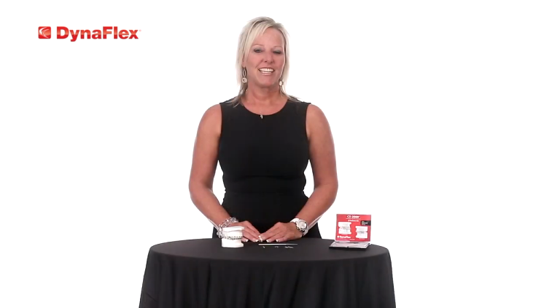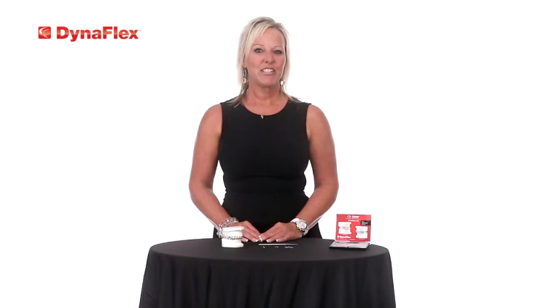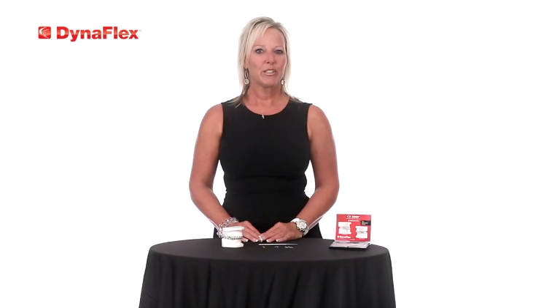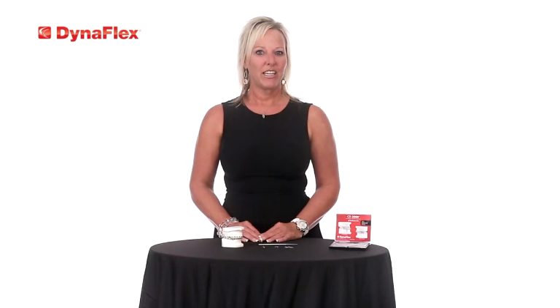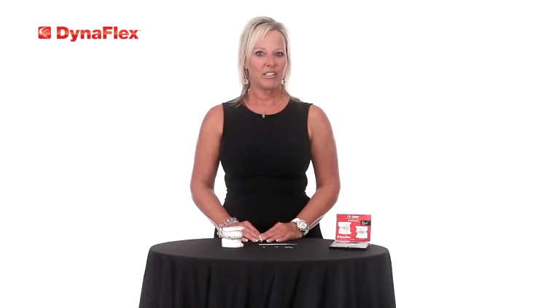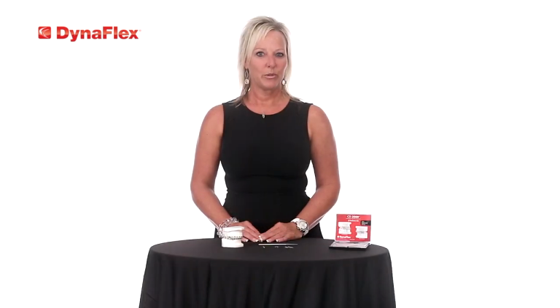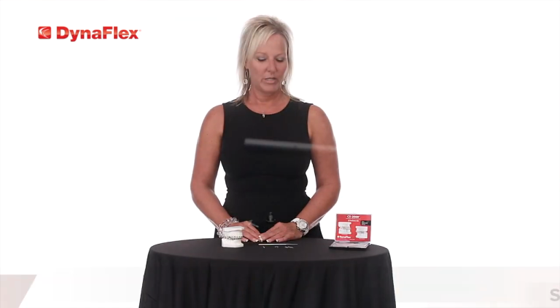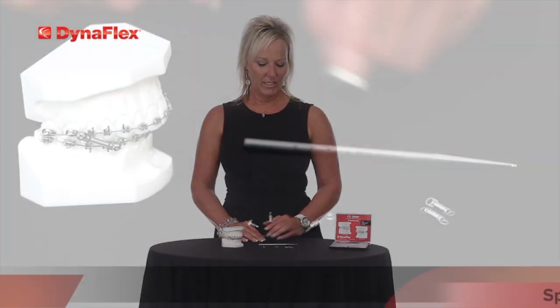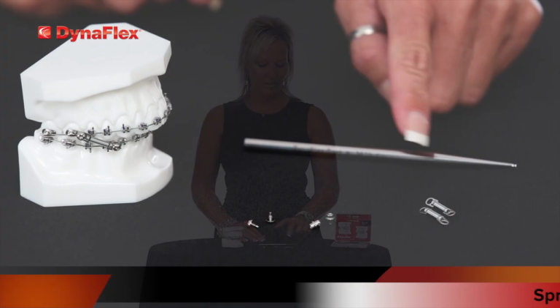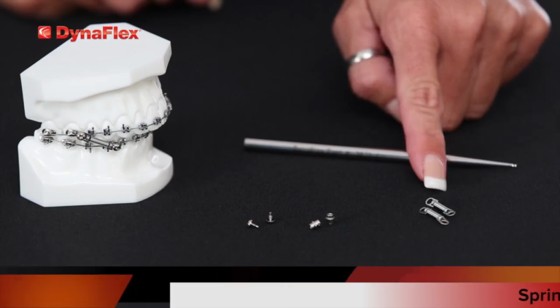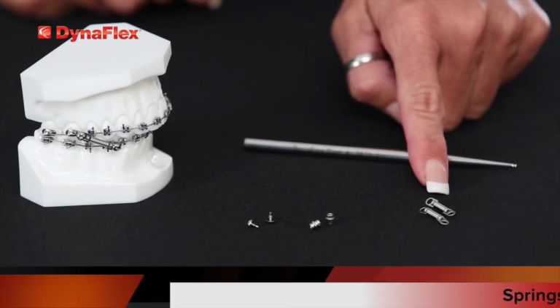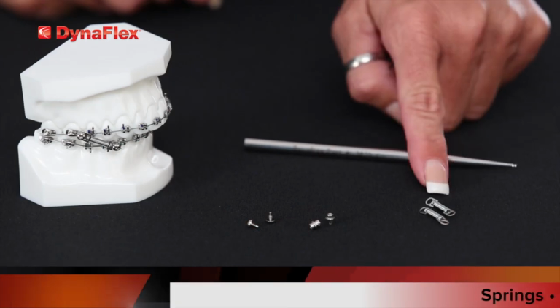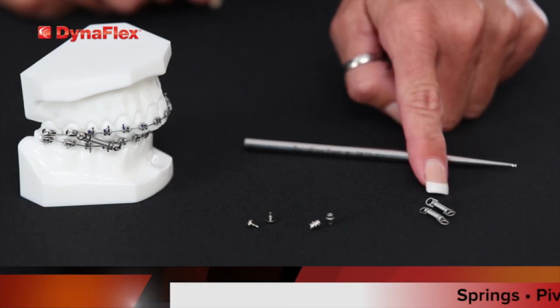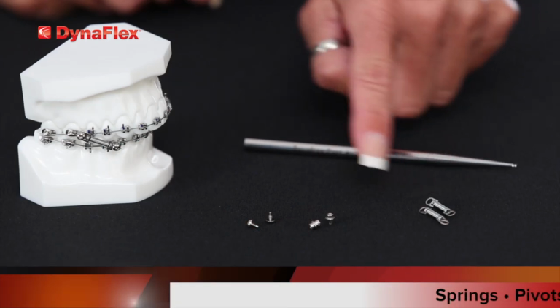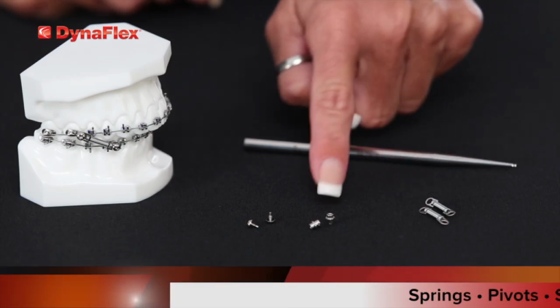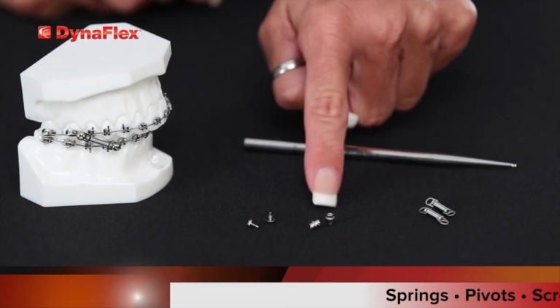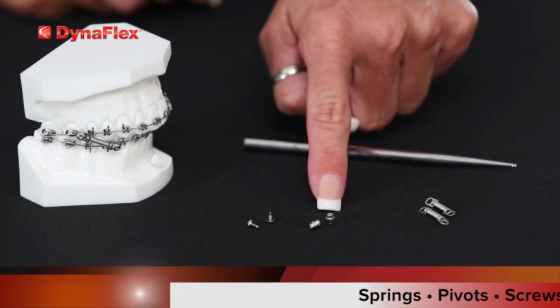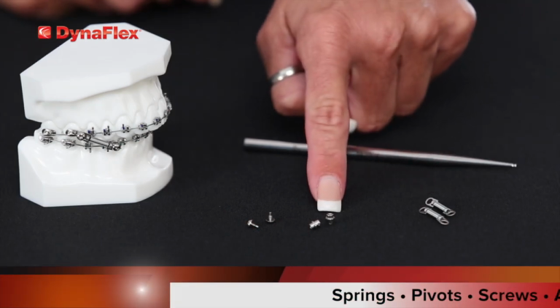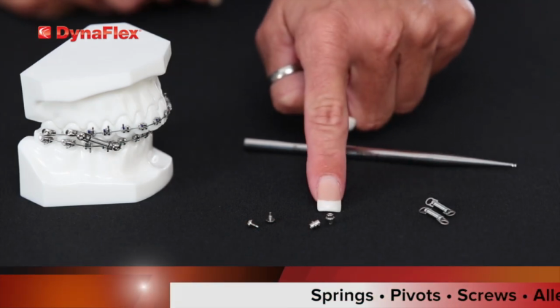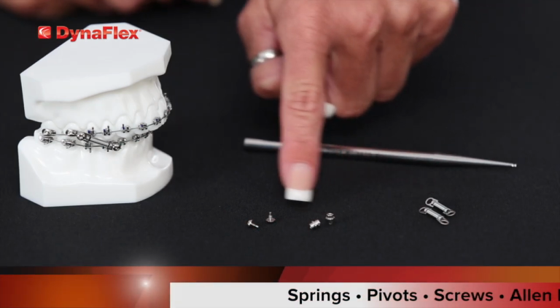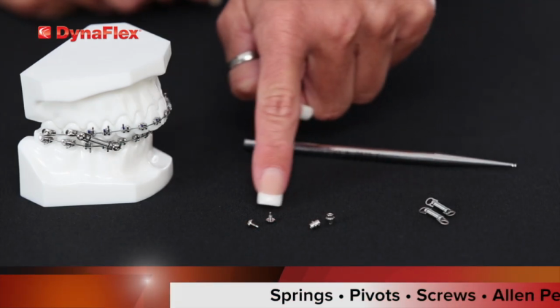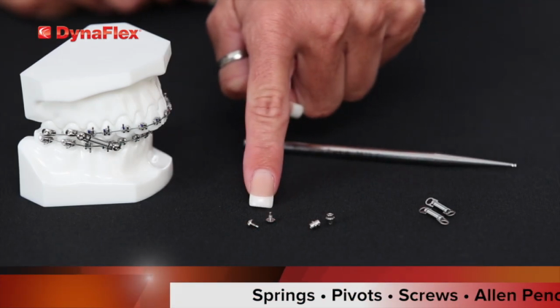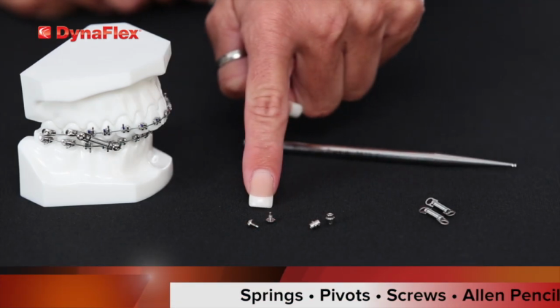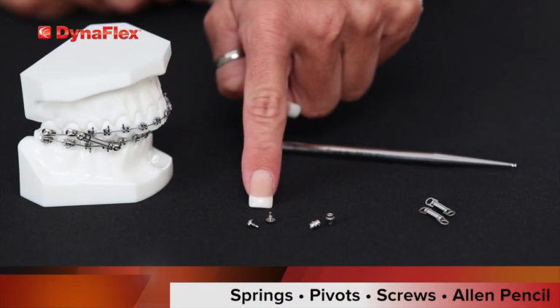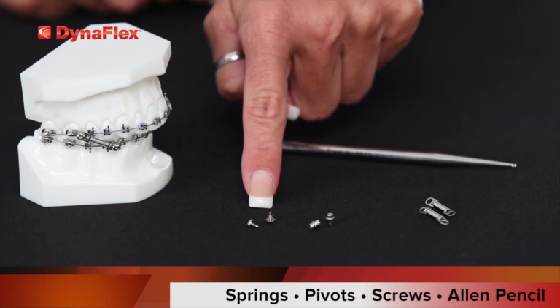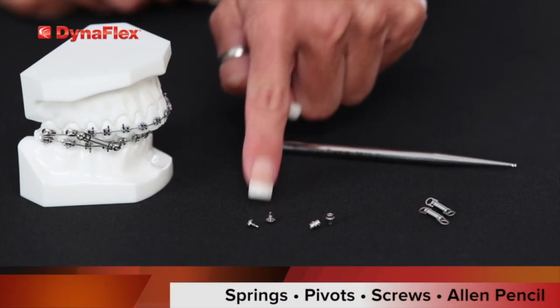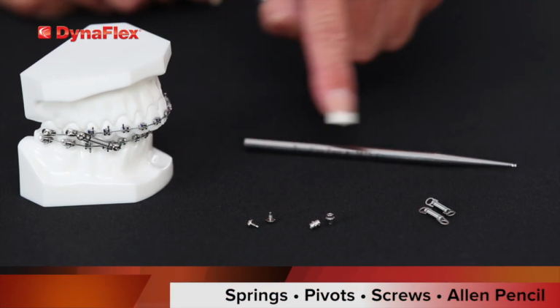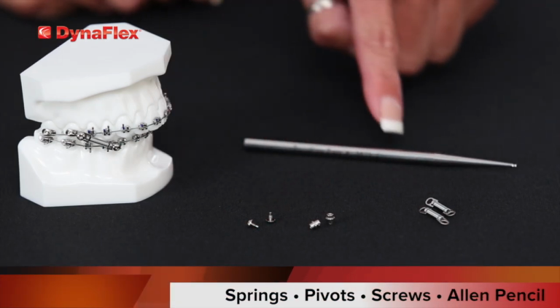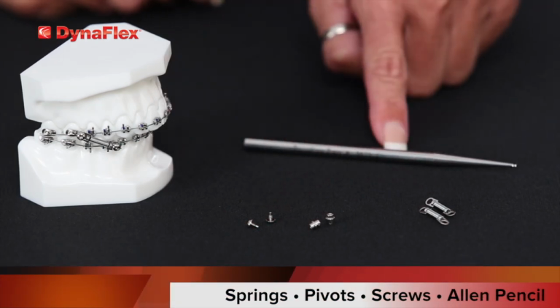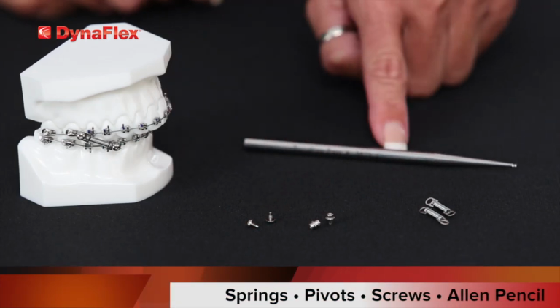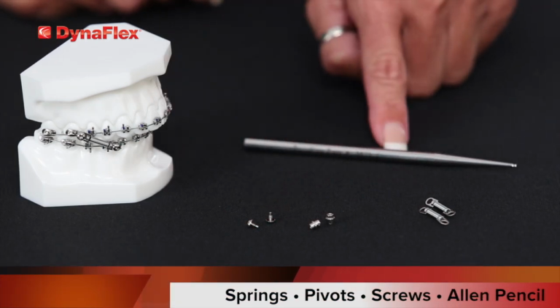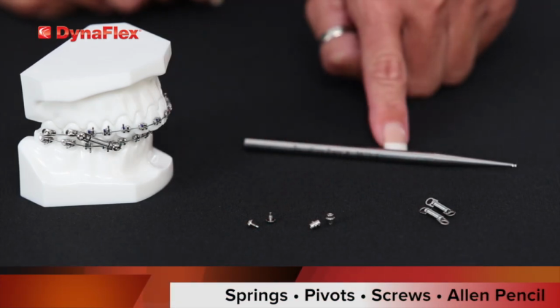In your kit, you will receive springs, pivots, screws, and an Allen pencil.